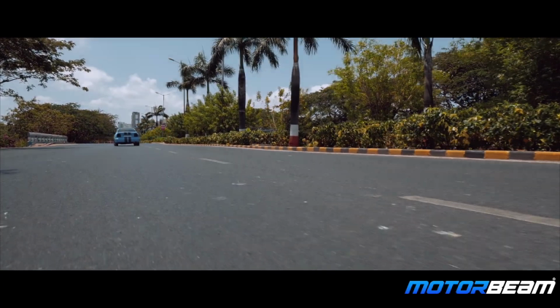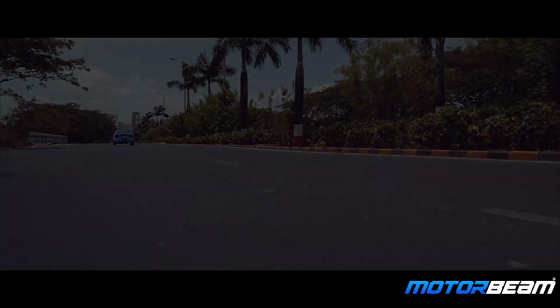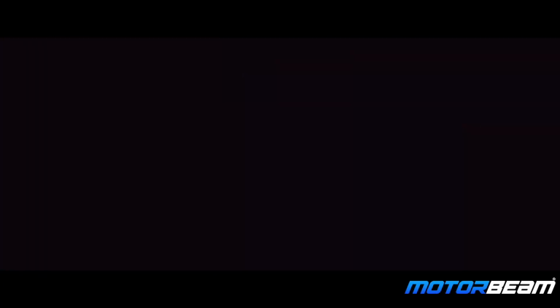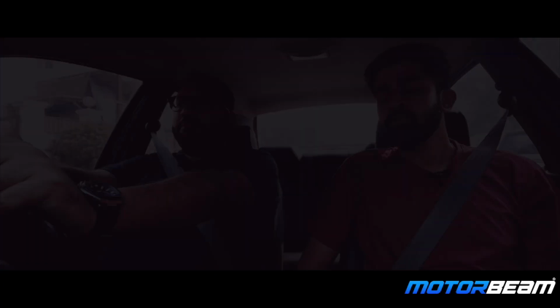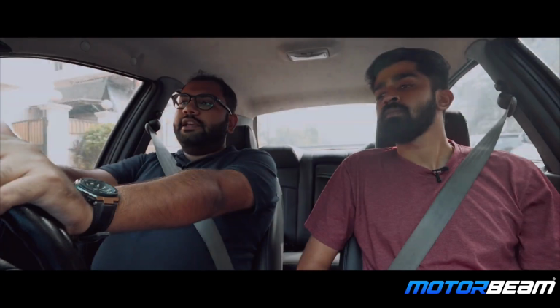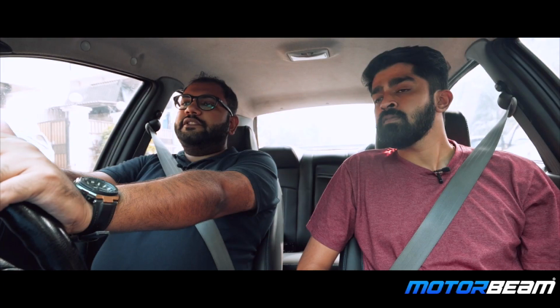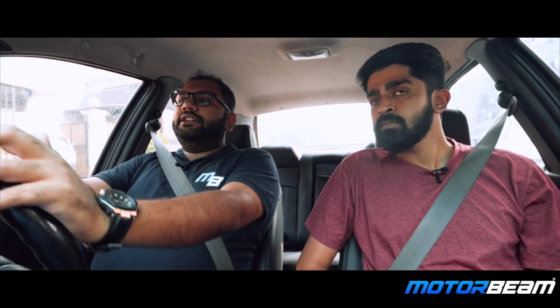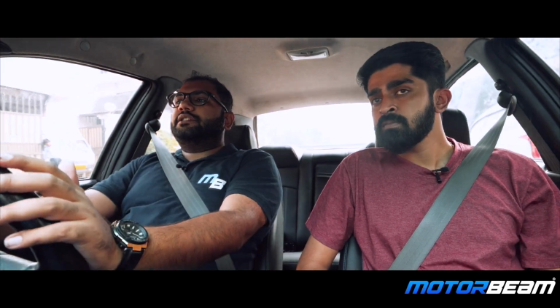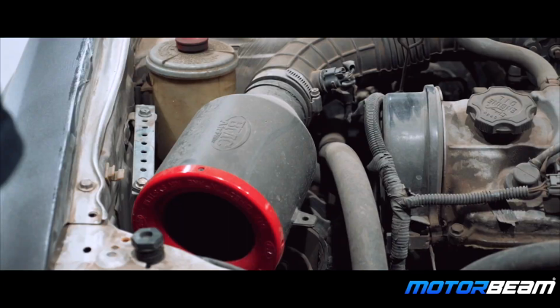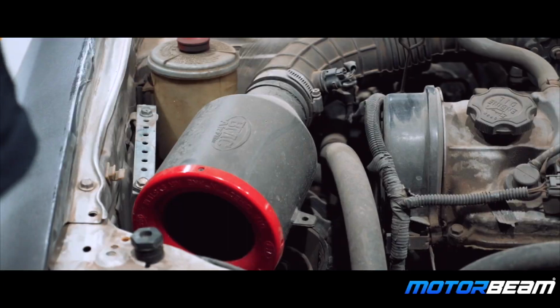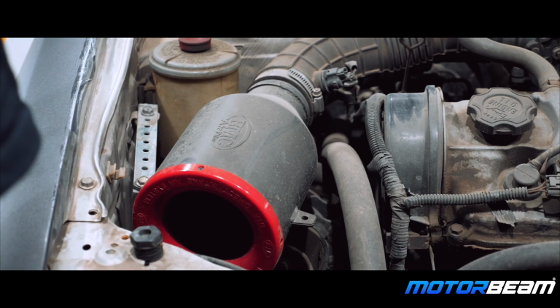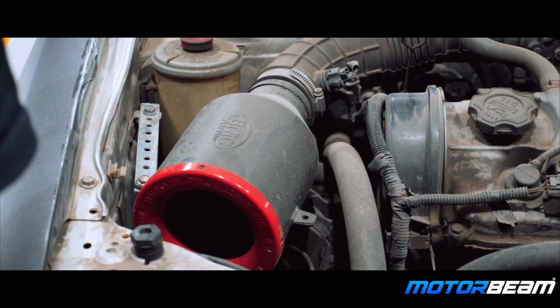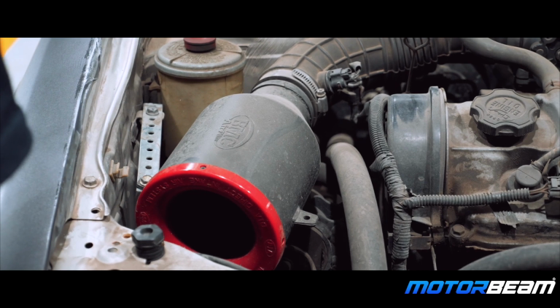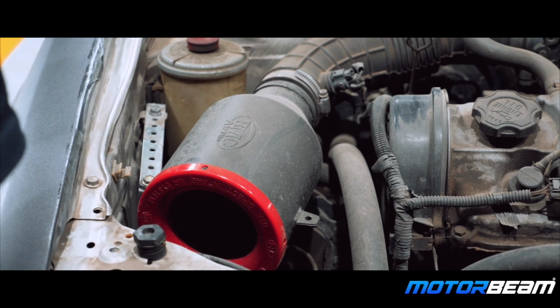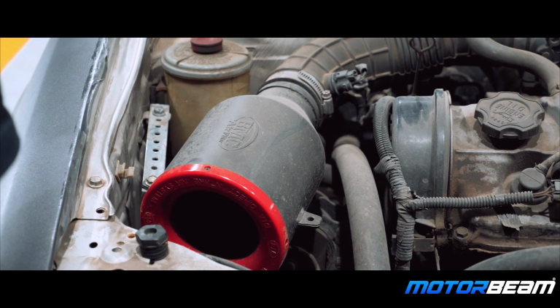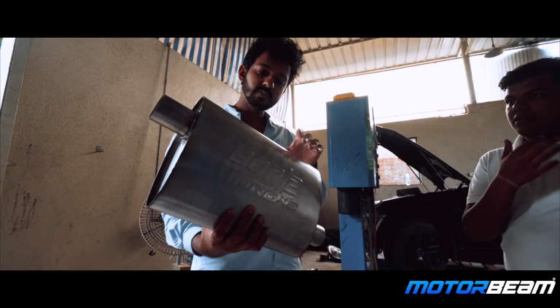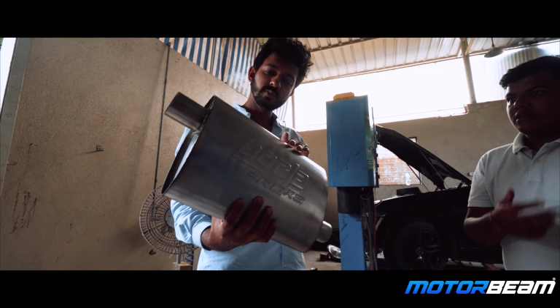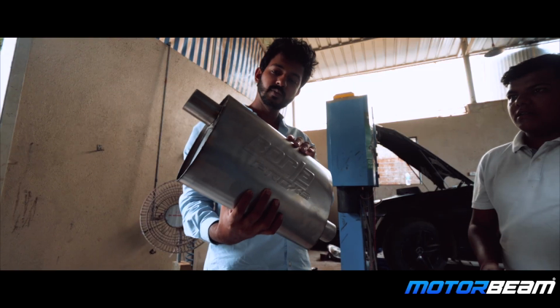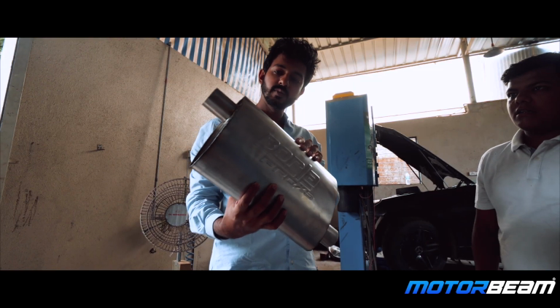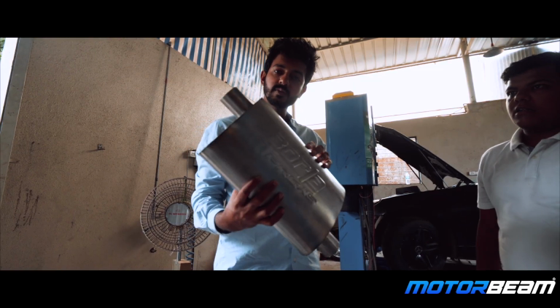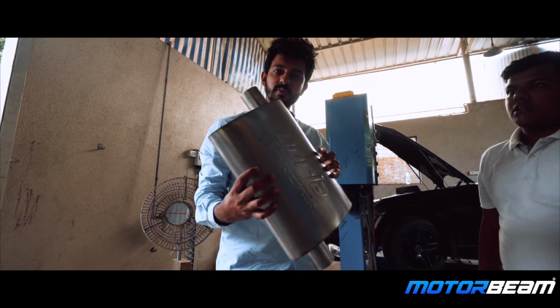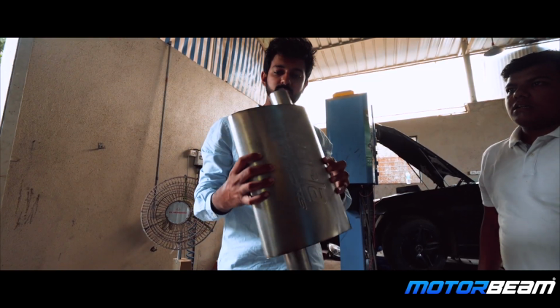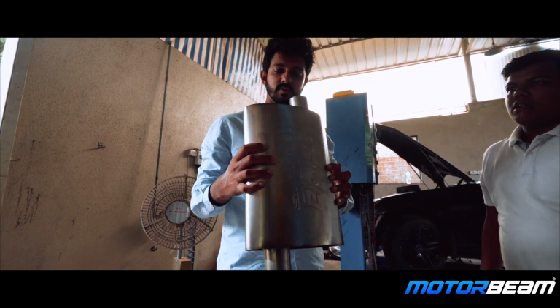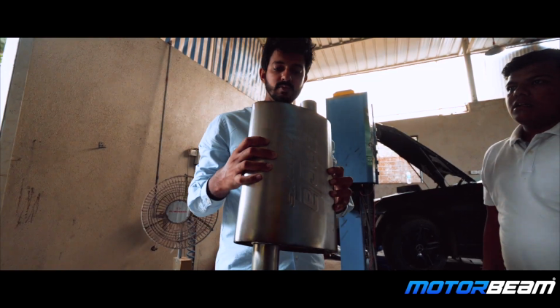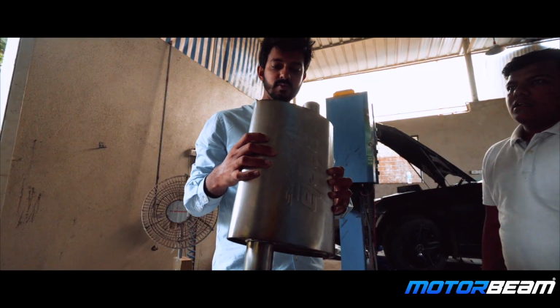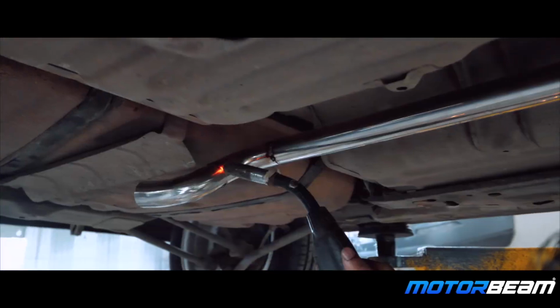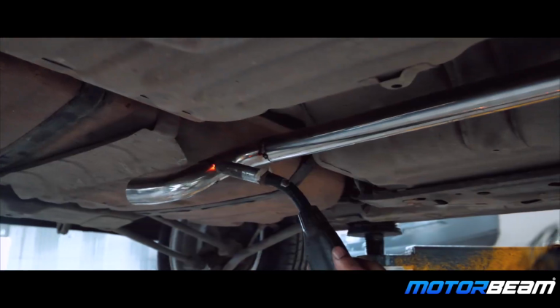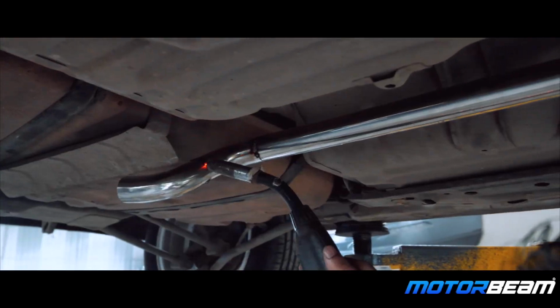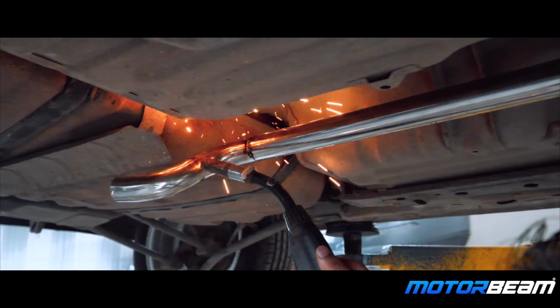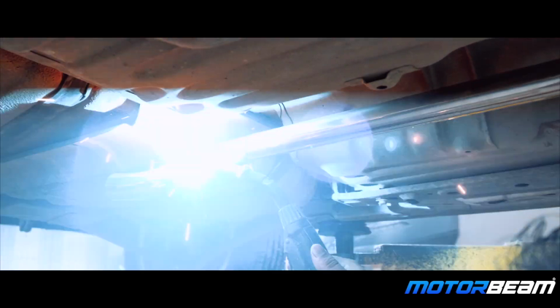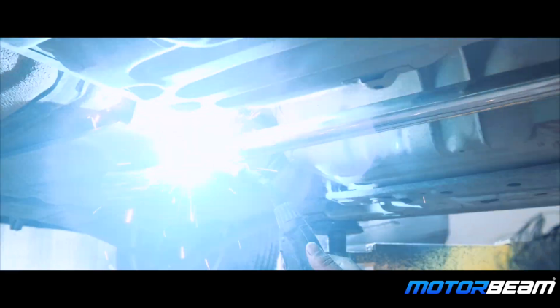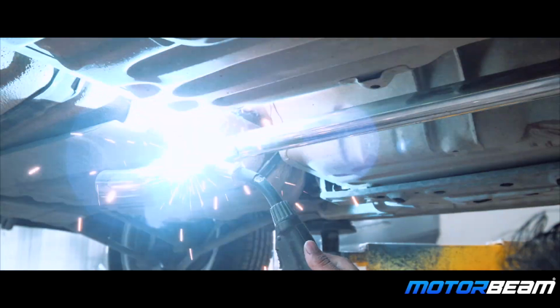We got a BMC custom air intake, and along with that we got a Bola Pro XS muffler with a custom stainless steel exhaust.